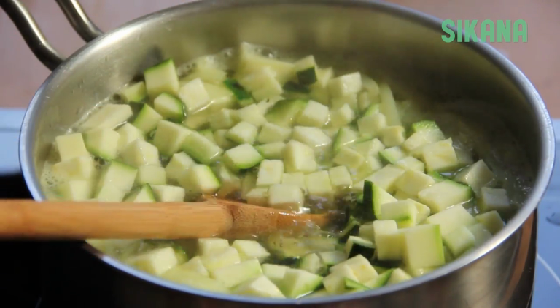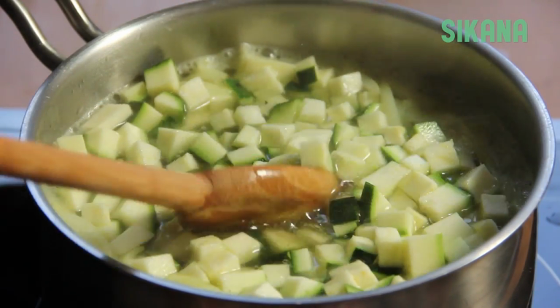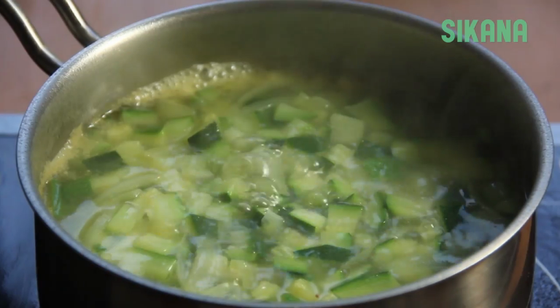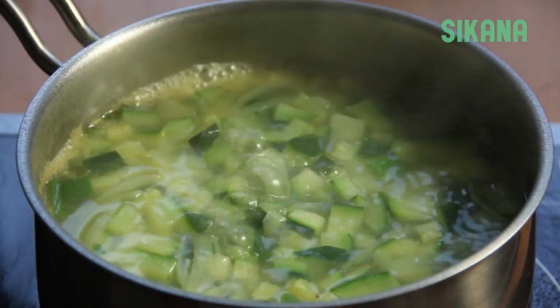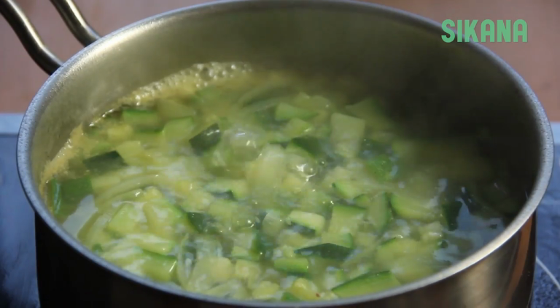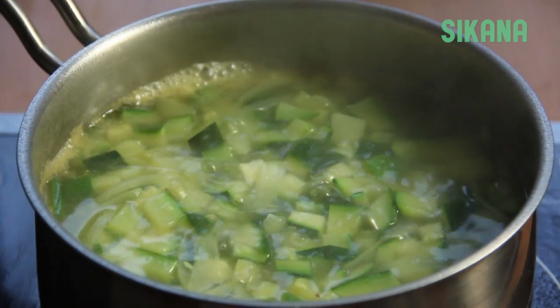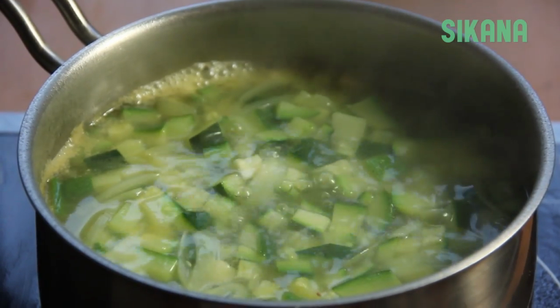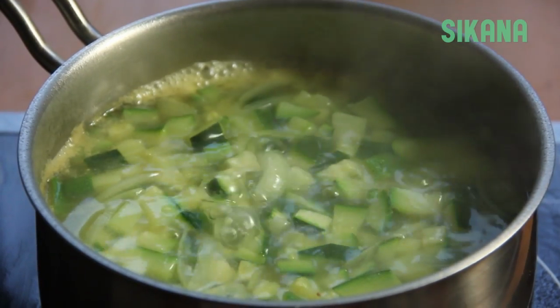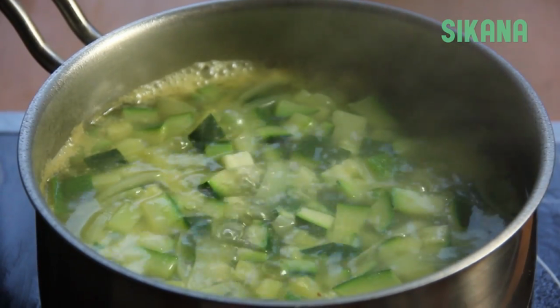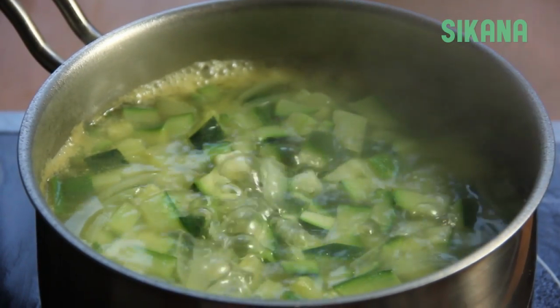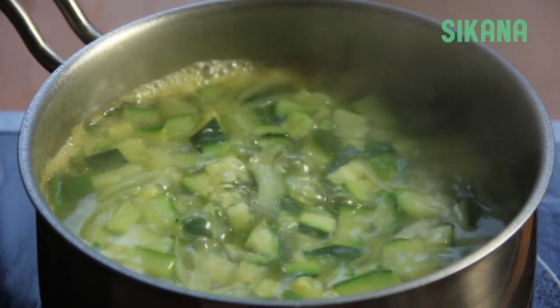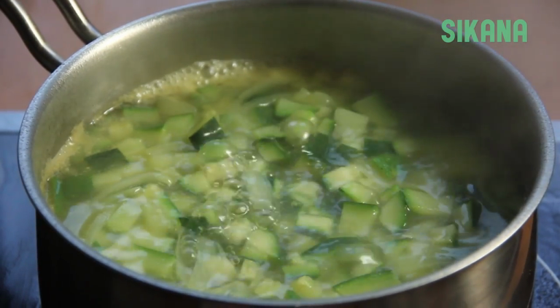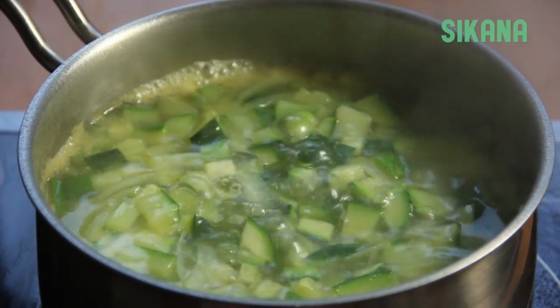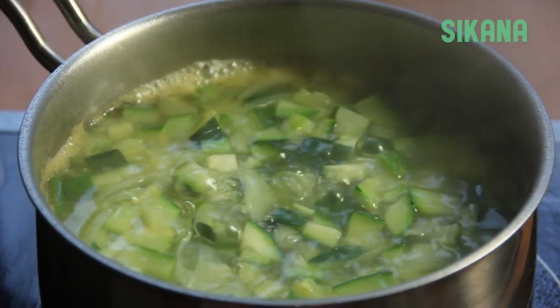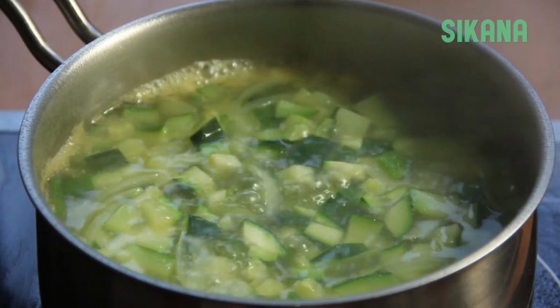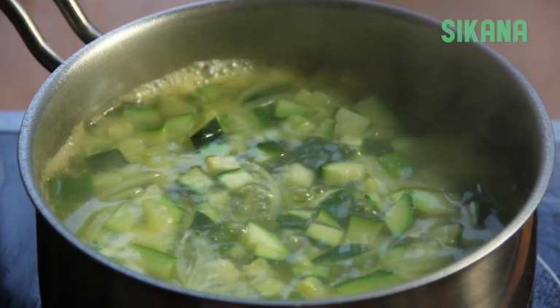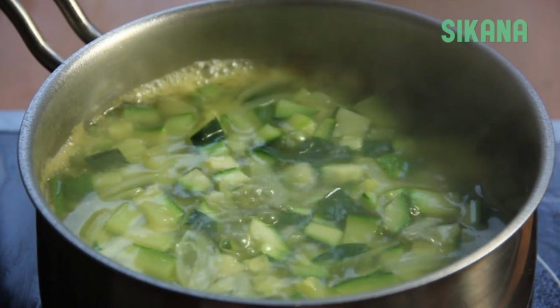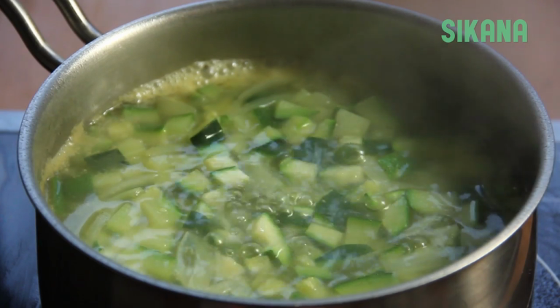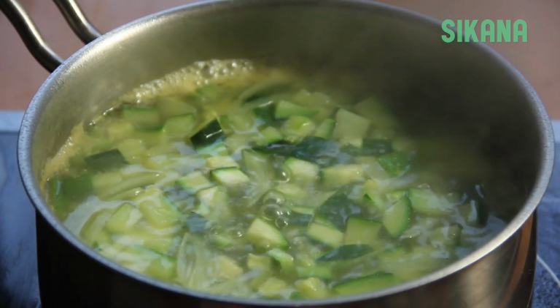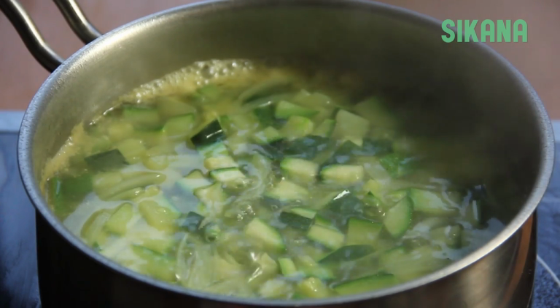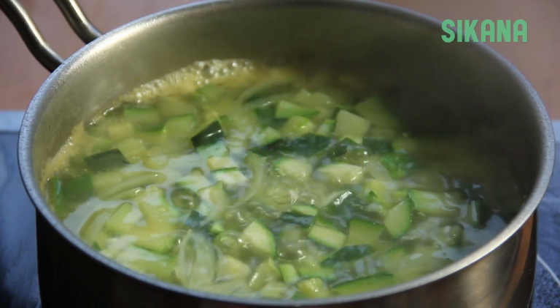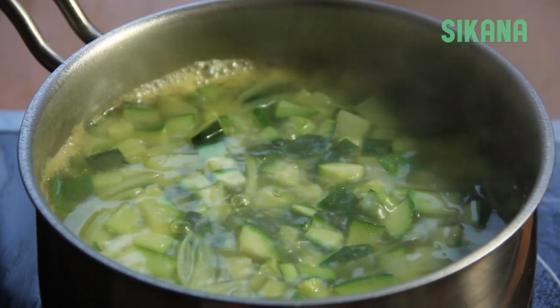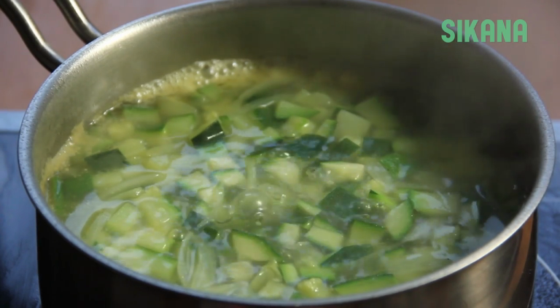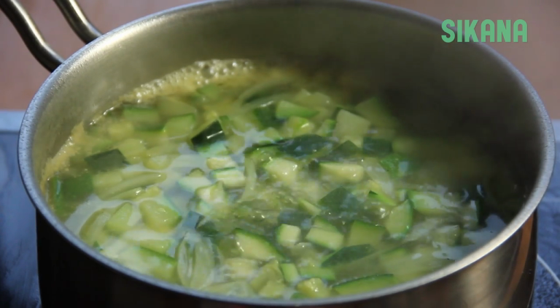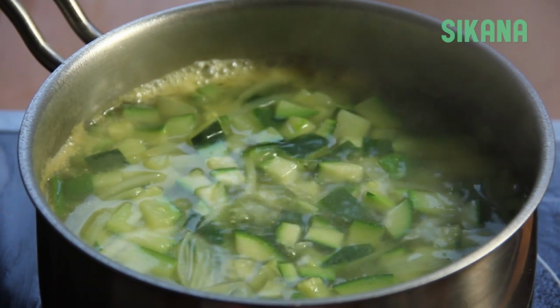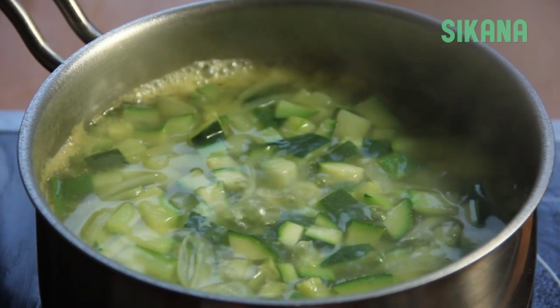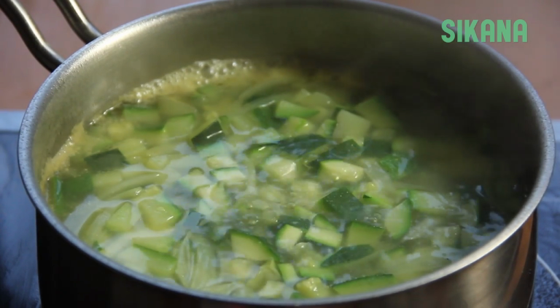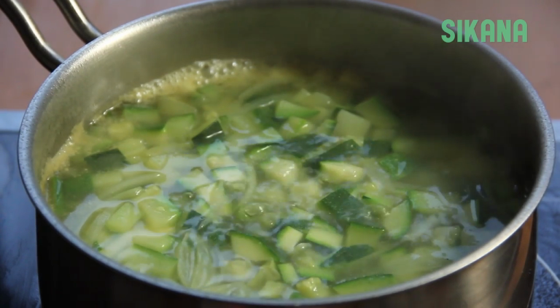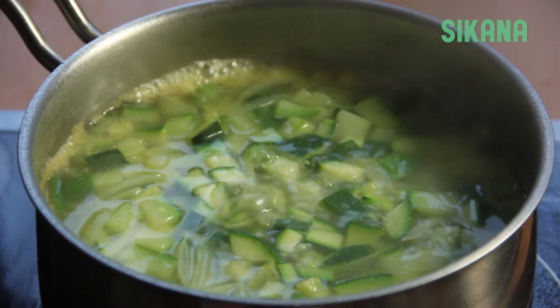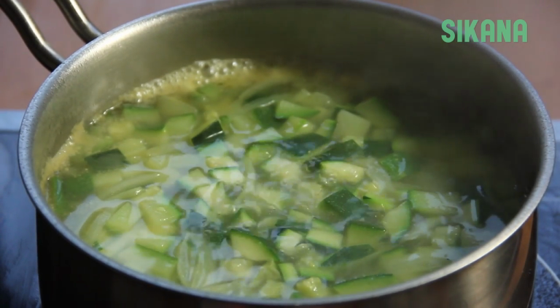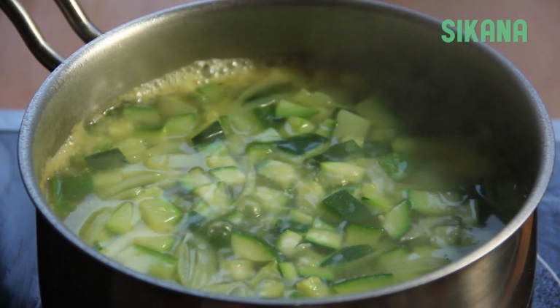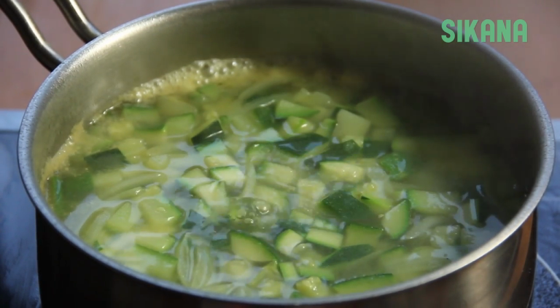Let it simmer on low heat for 20 minutes. Be sure to stir occasionally.